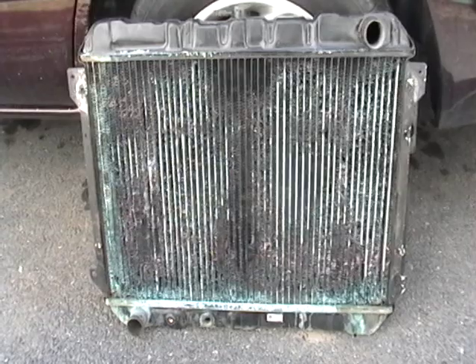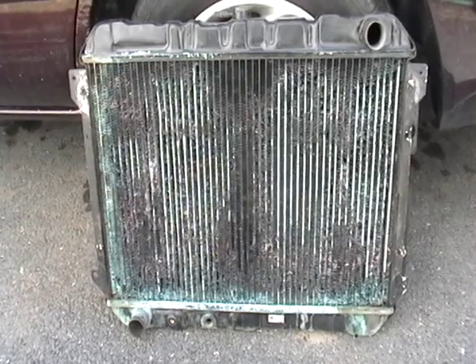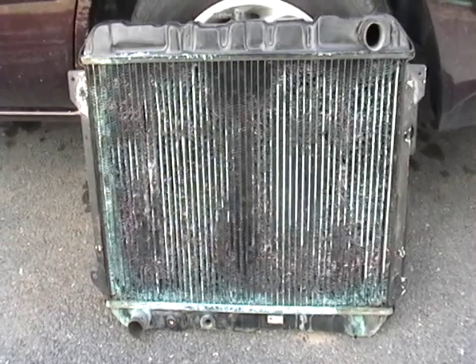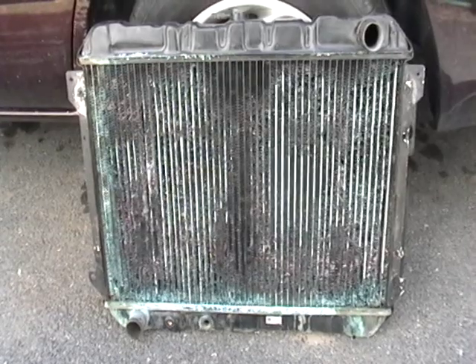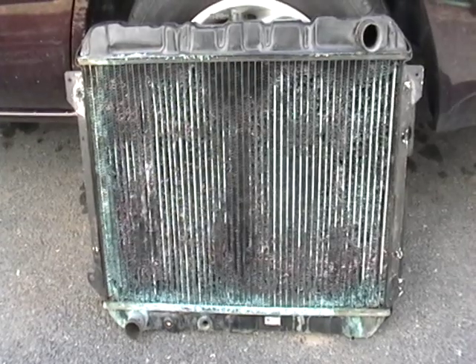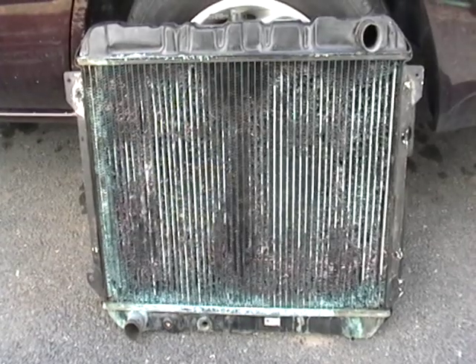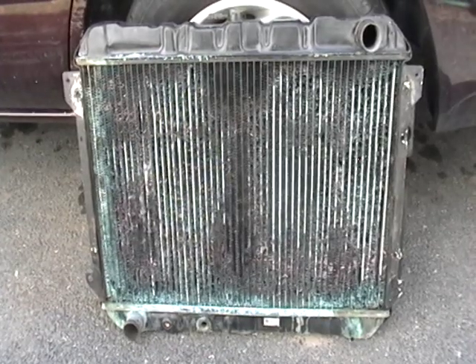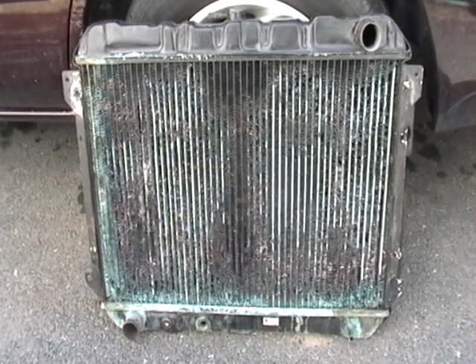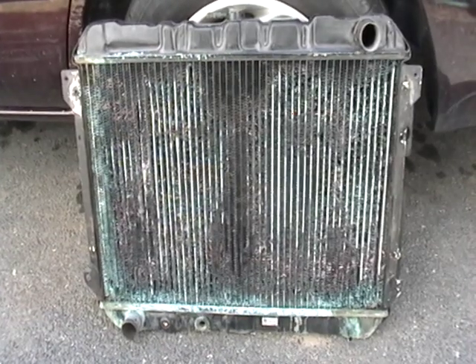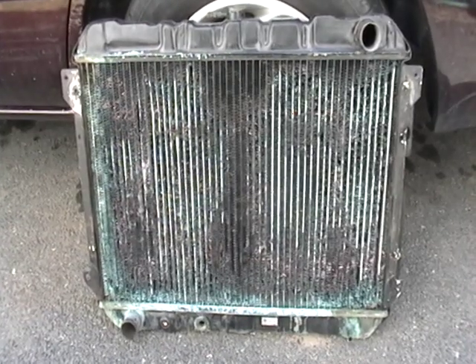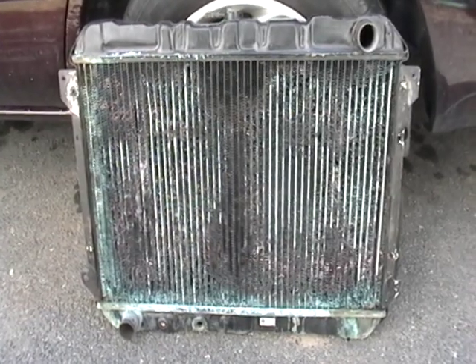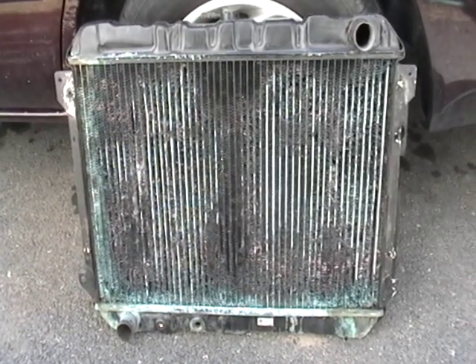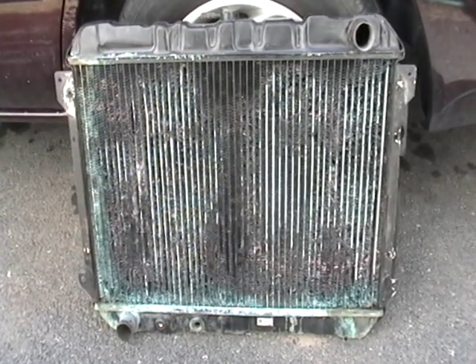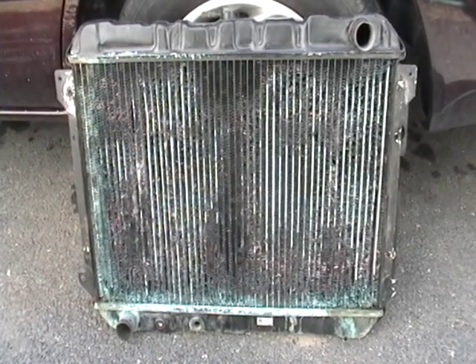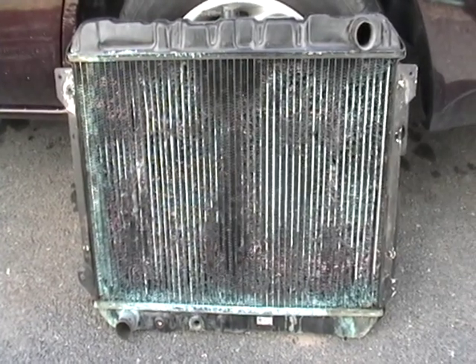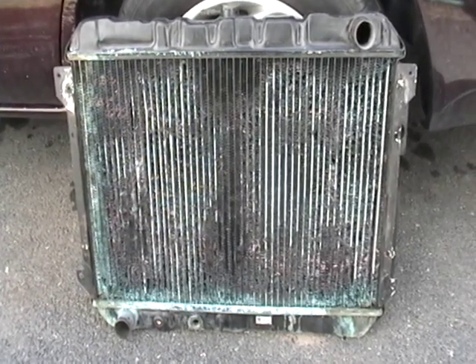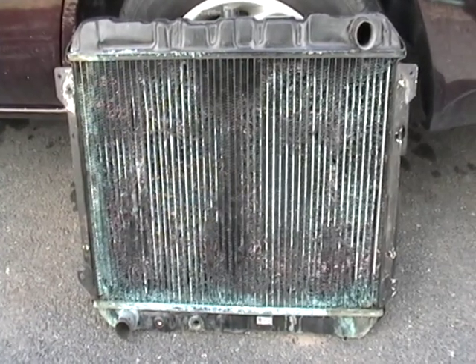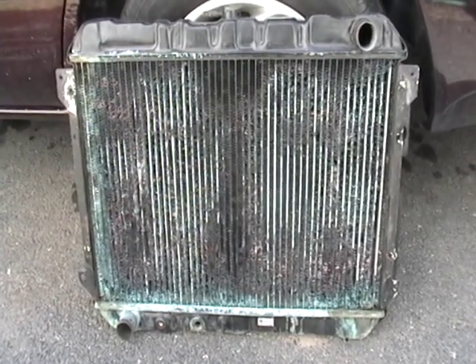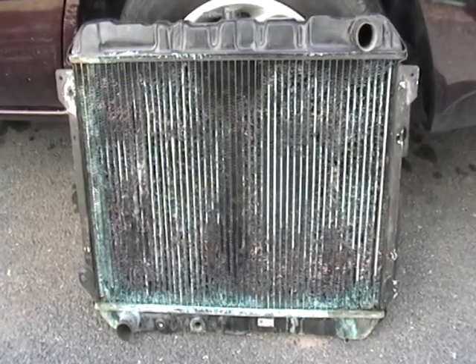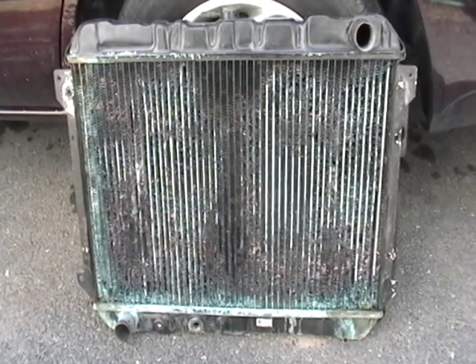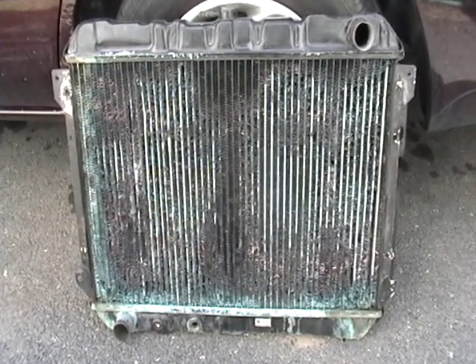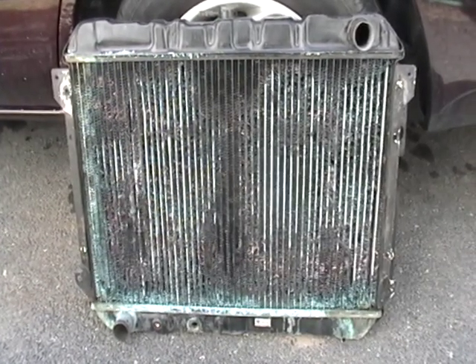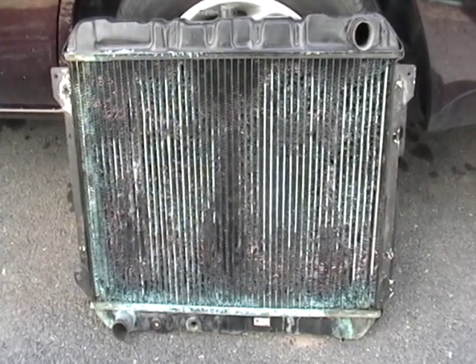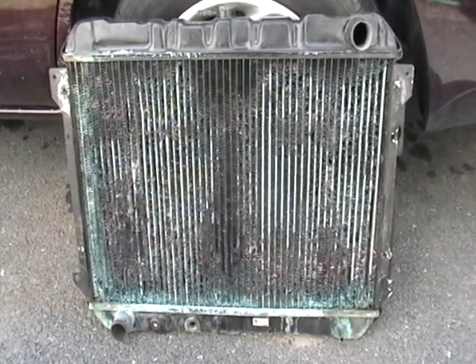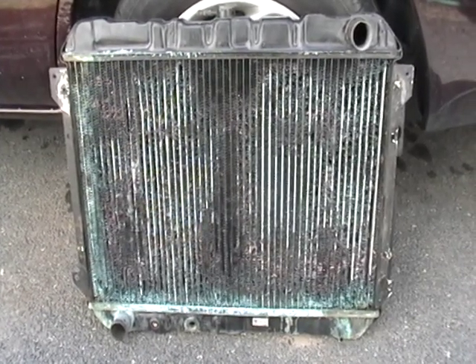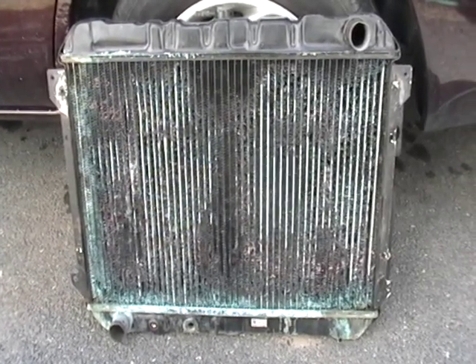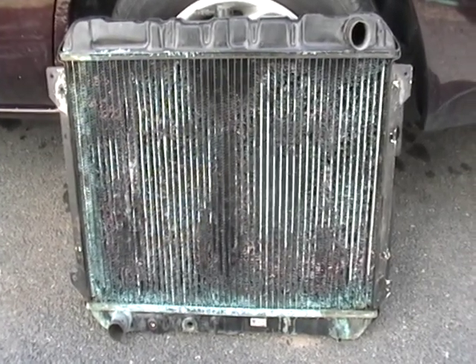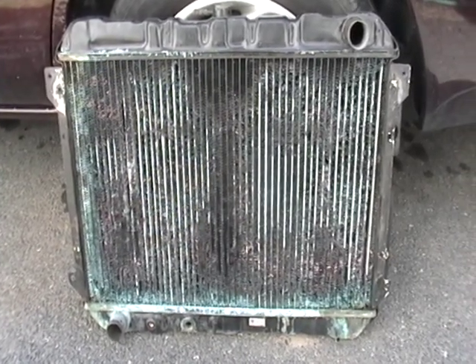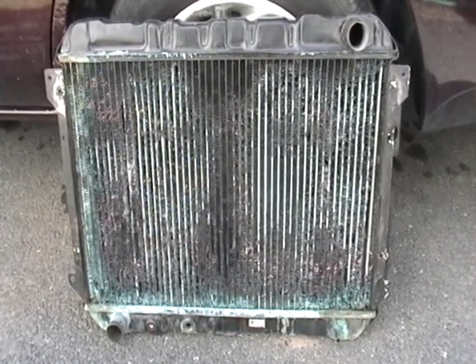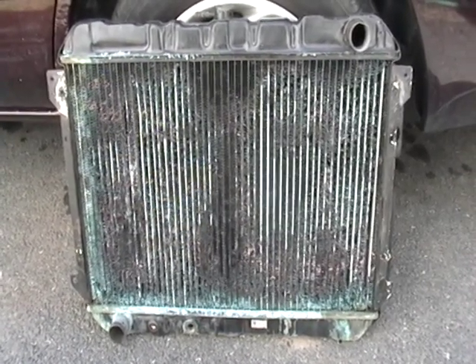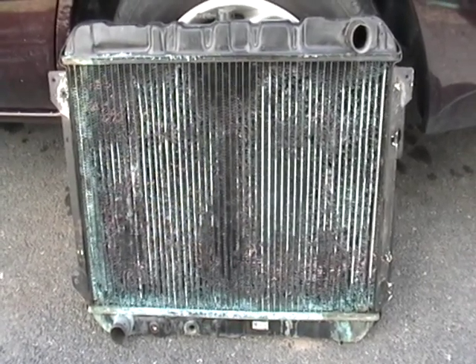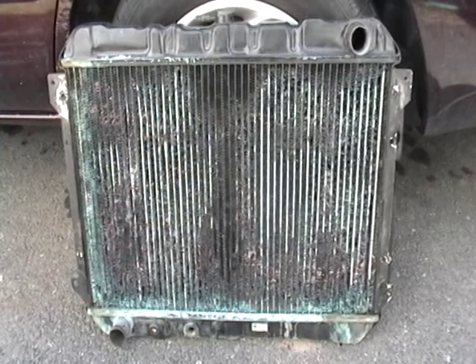Hey guys, this is Mike the Scrapper. I want to show you how to scrap a car or truck radiator.